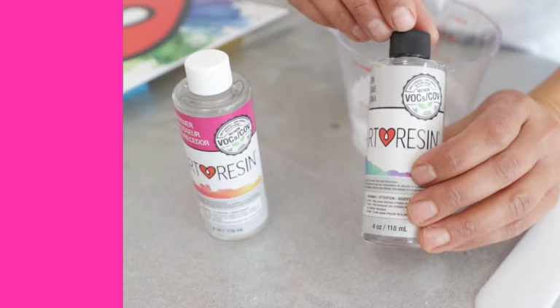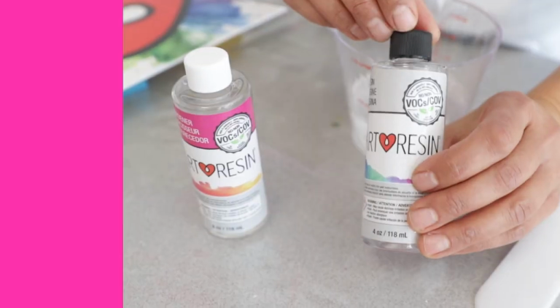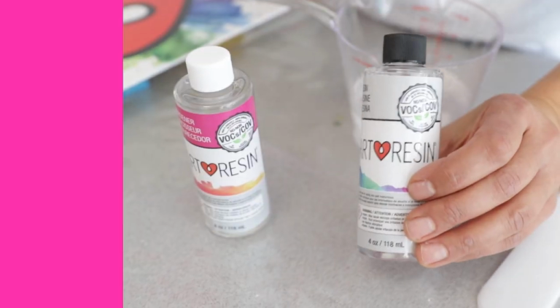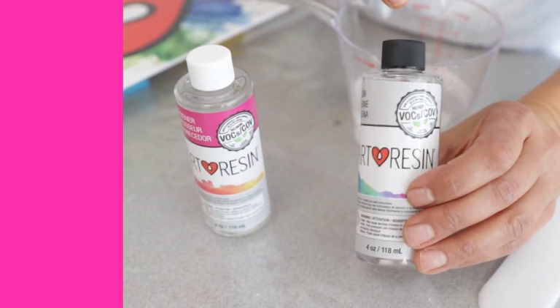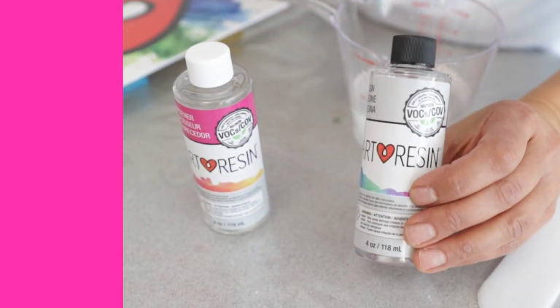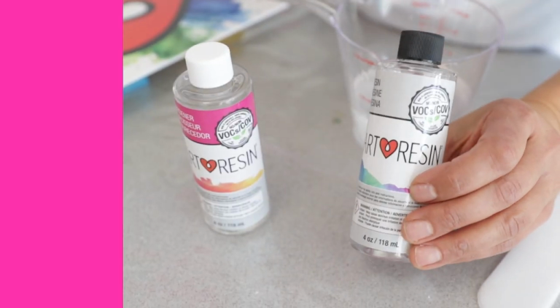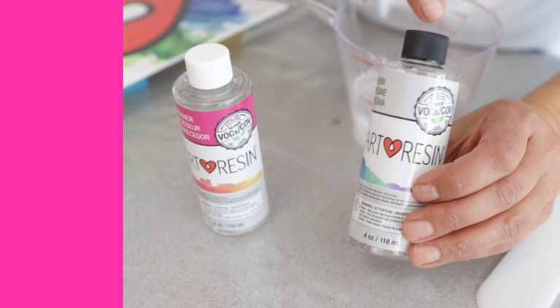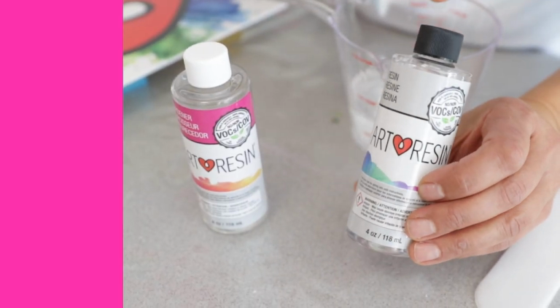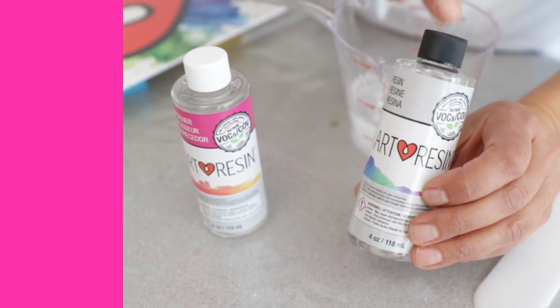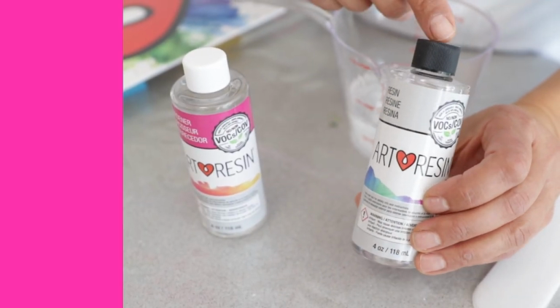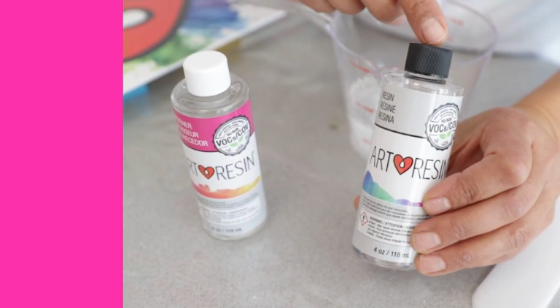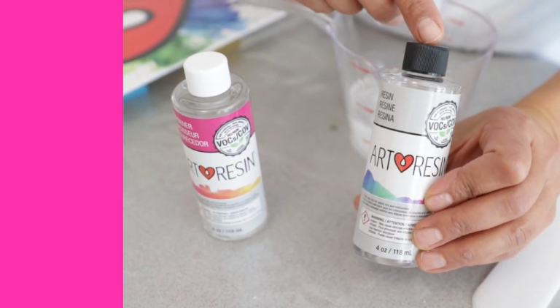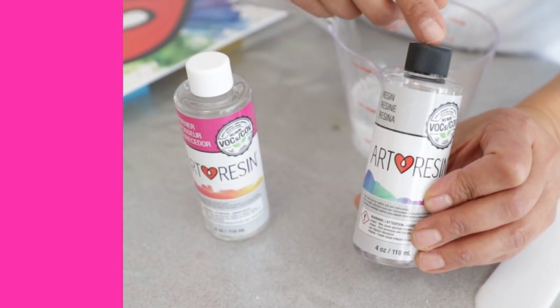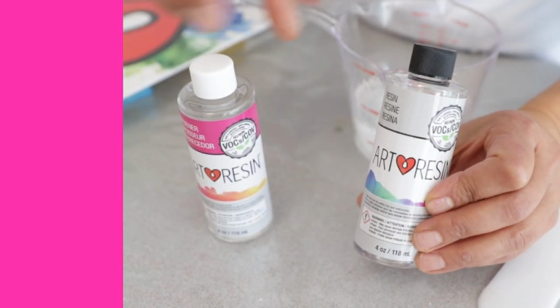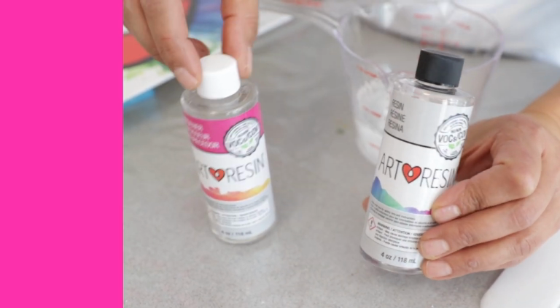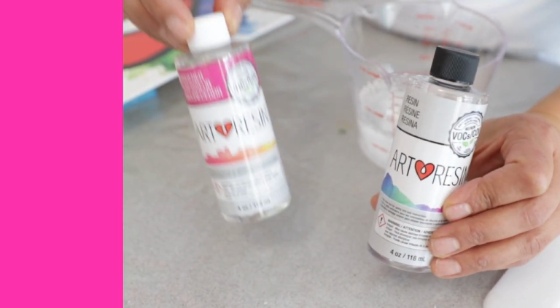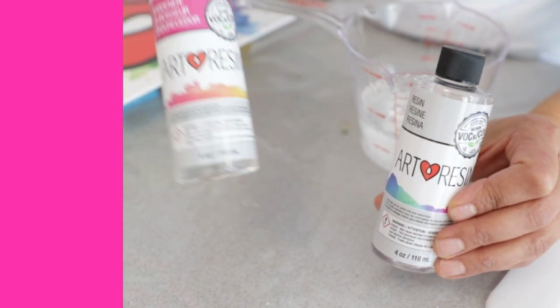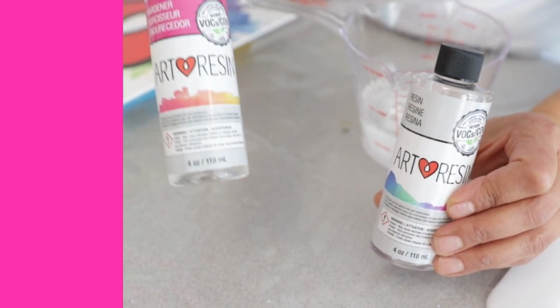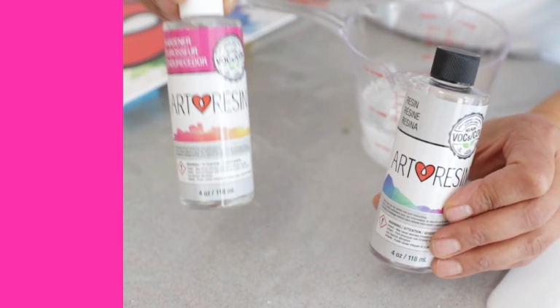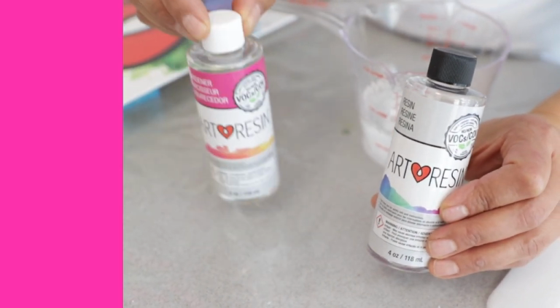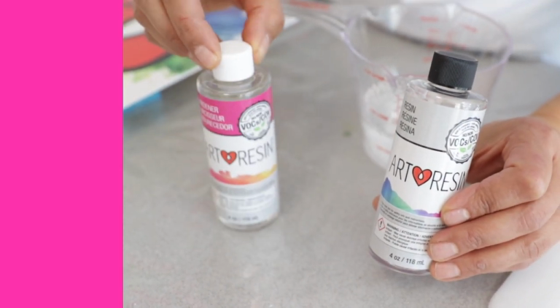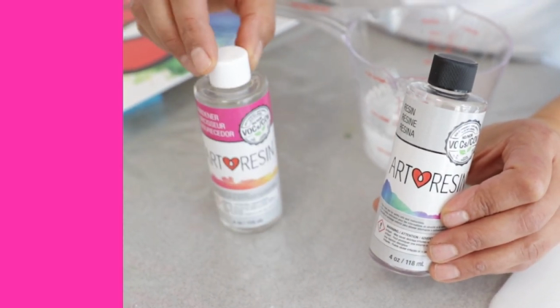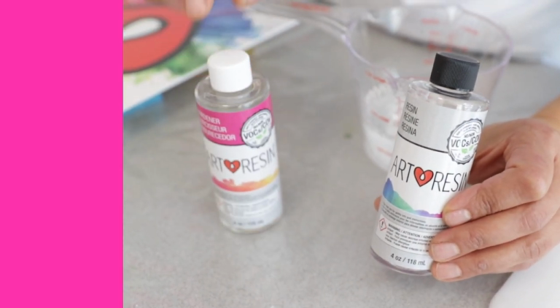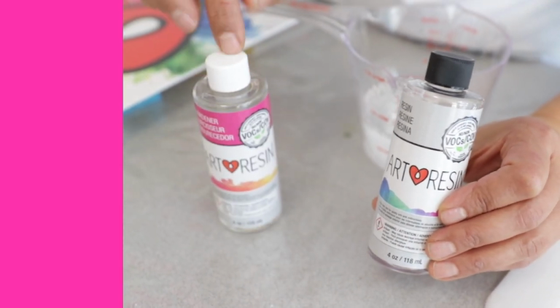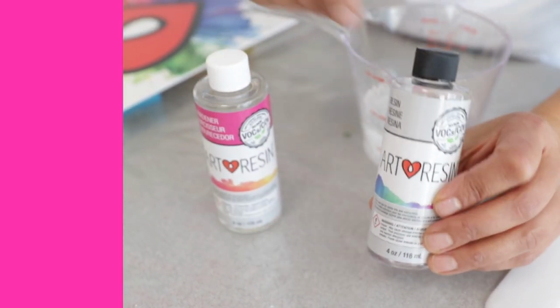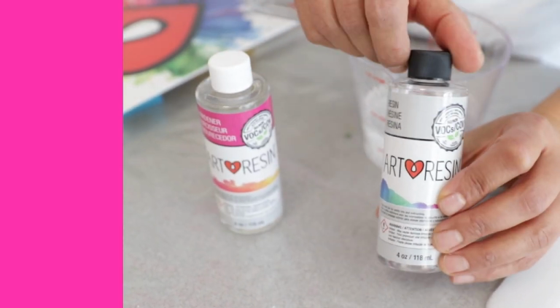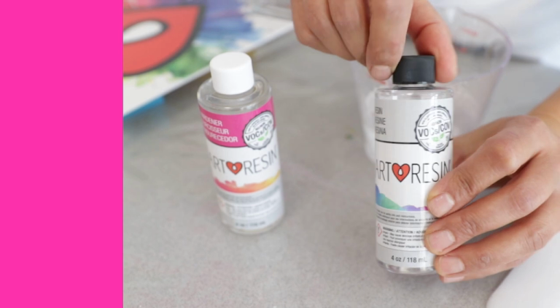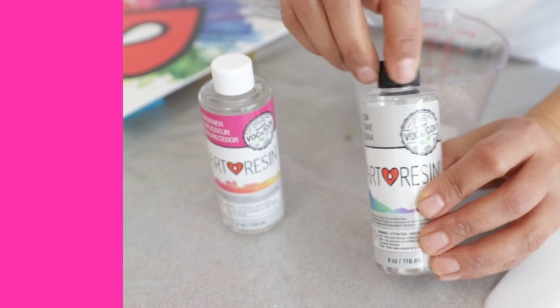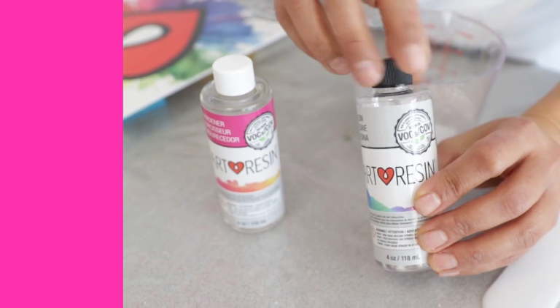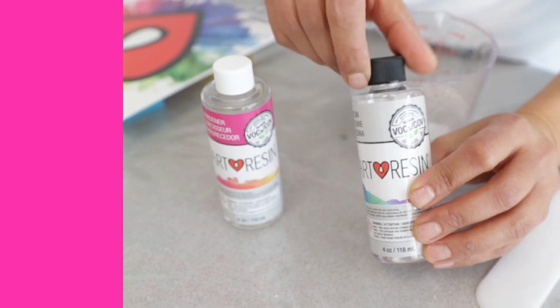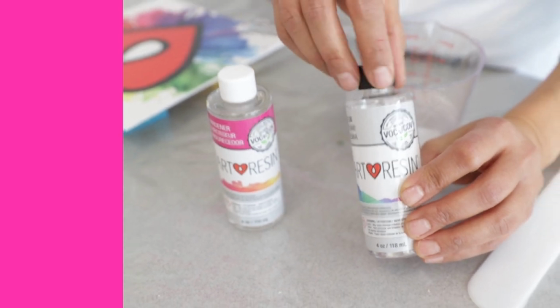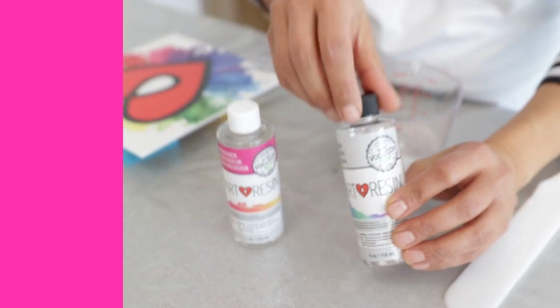Remember, the black cap goes on the resin bottle and the white cap goes on the hardener bottle. Don't mix them up.